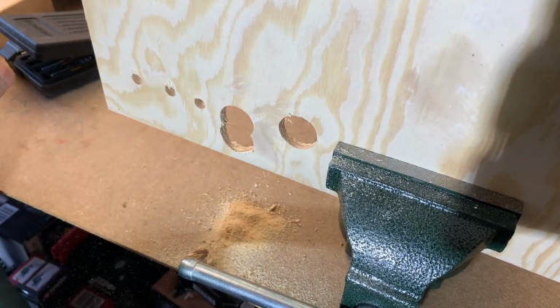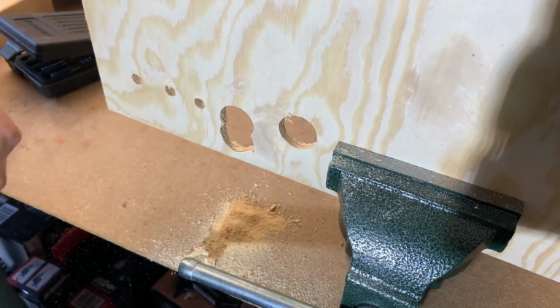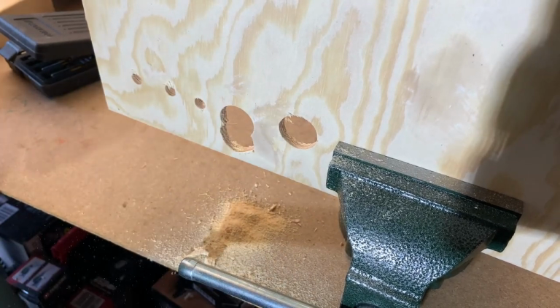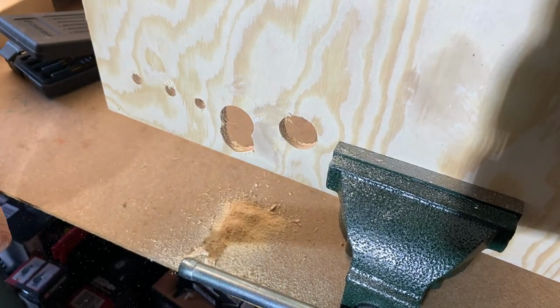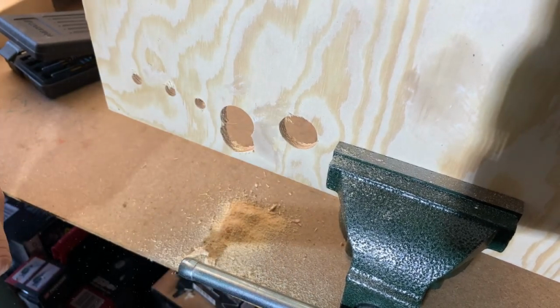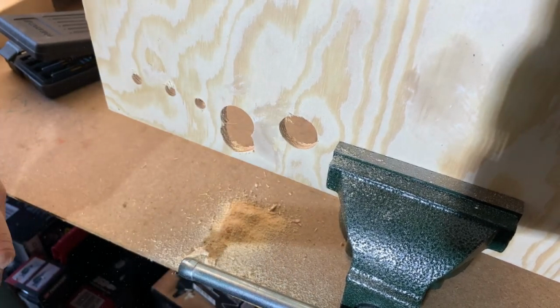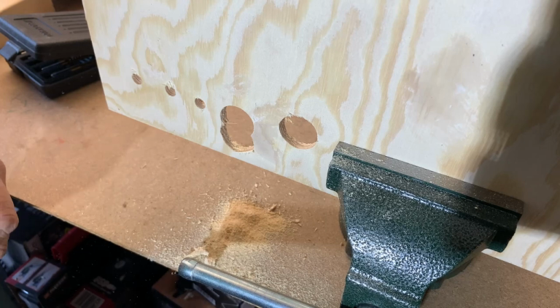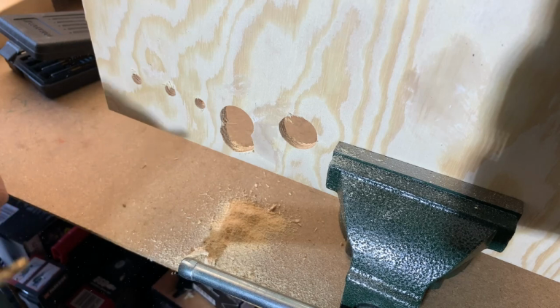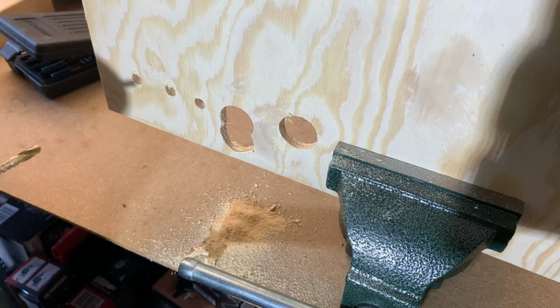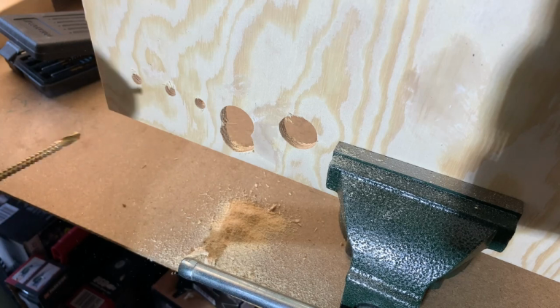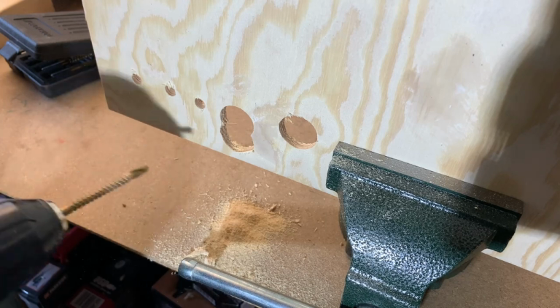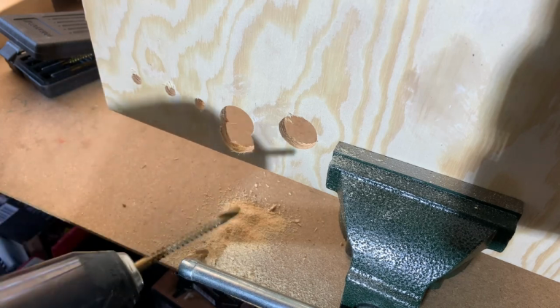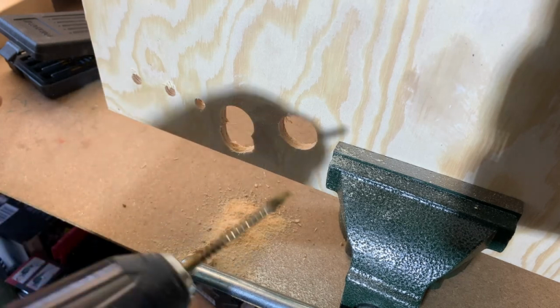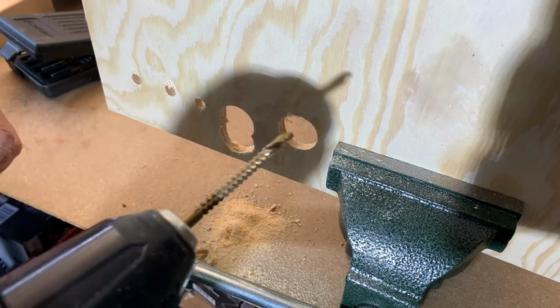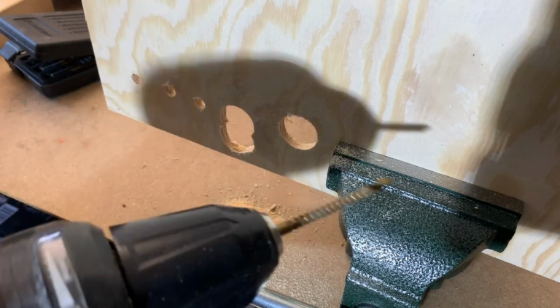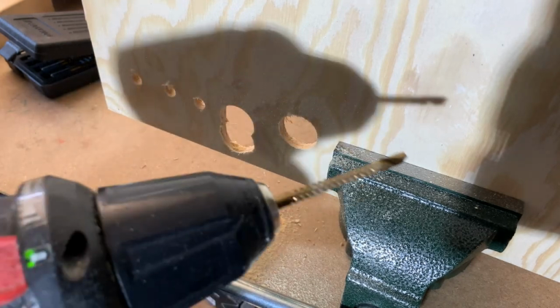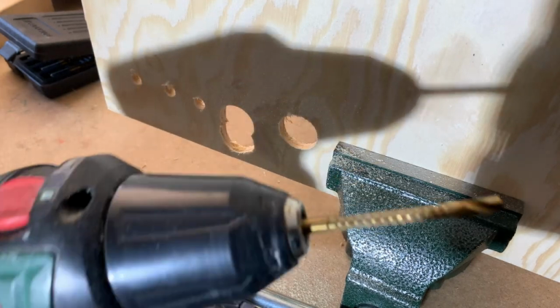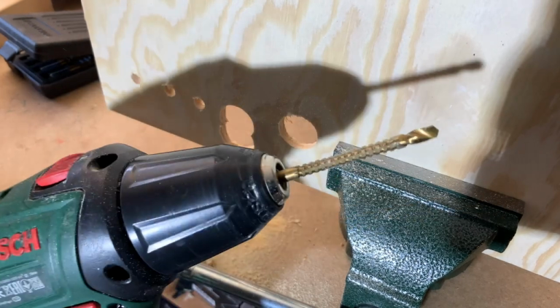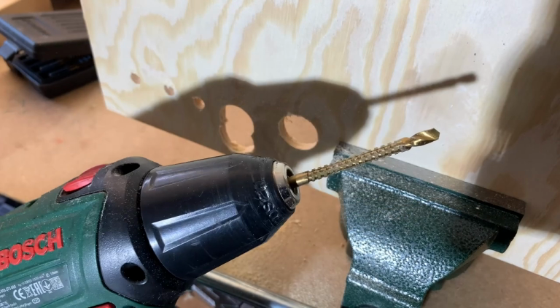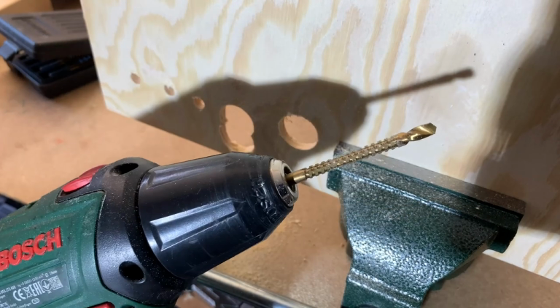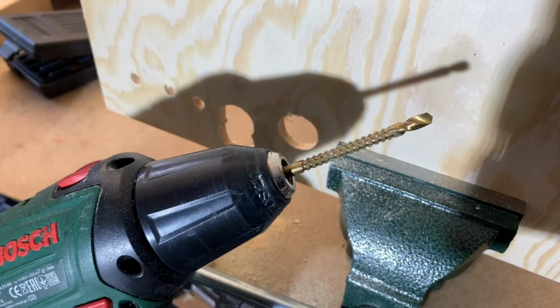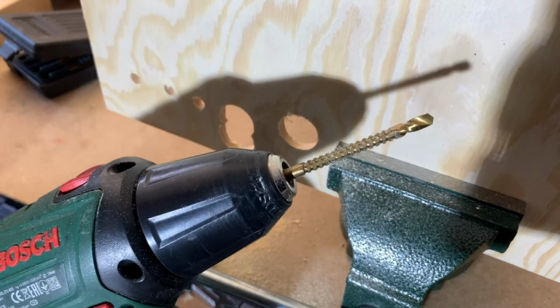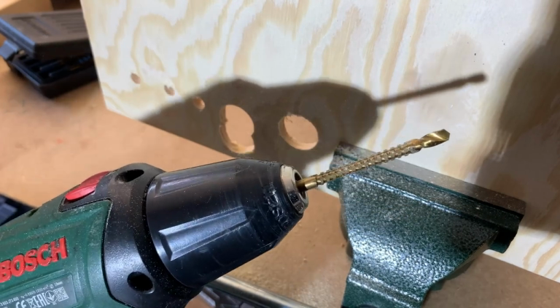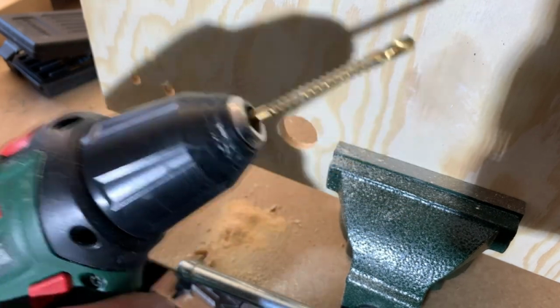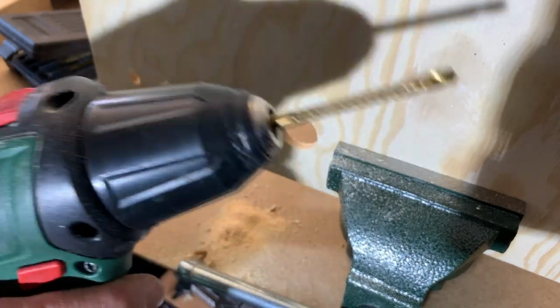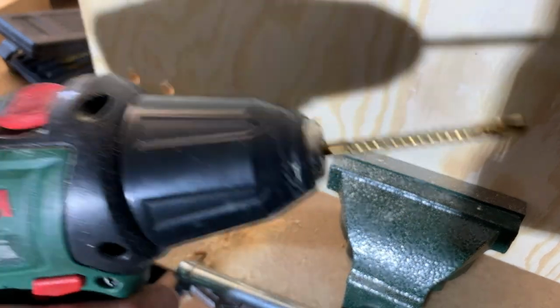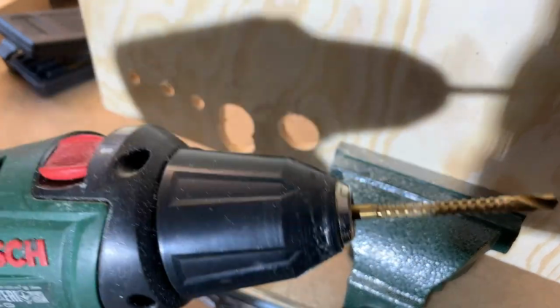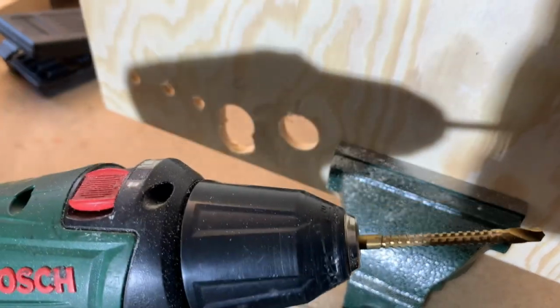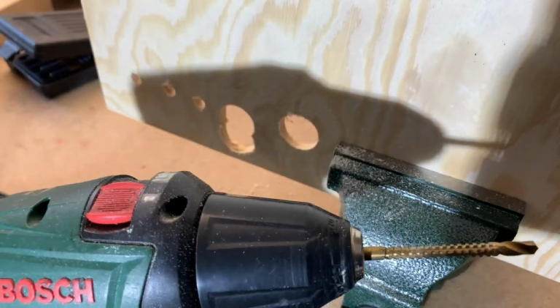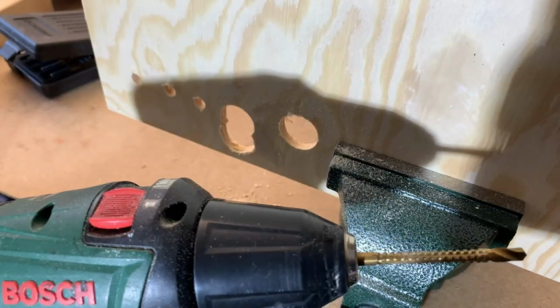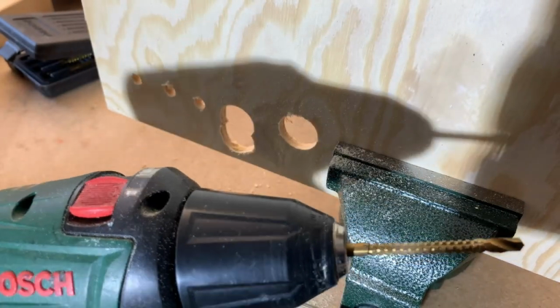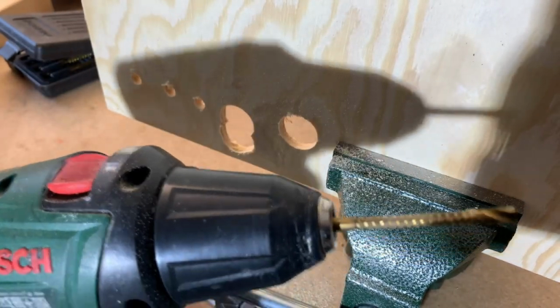Not exactly the most perfect demo. I don't think this is a tool that one could logically use with a hand drill.